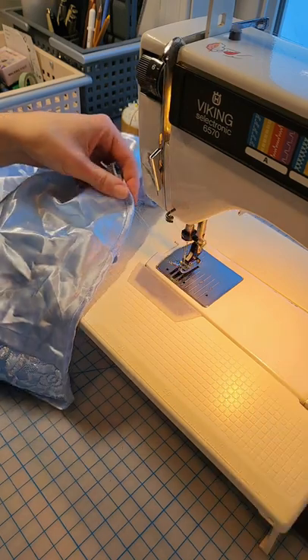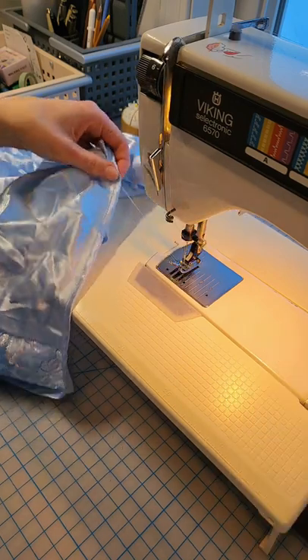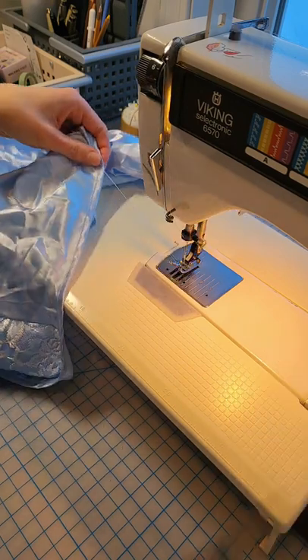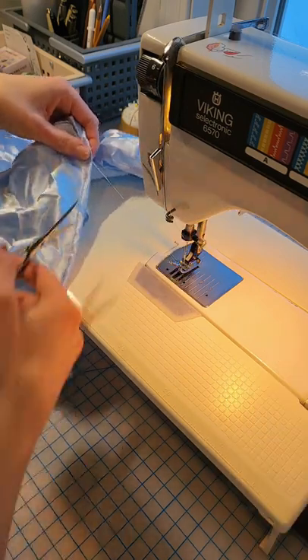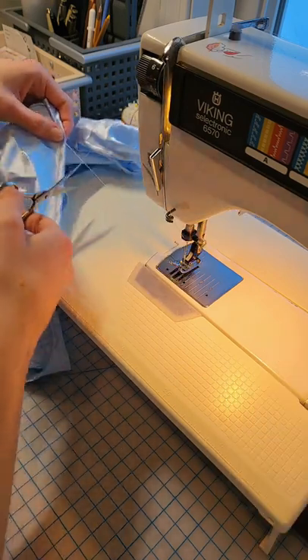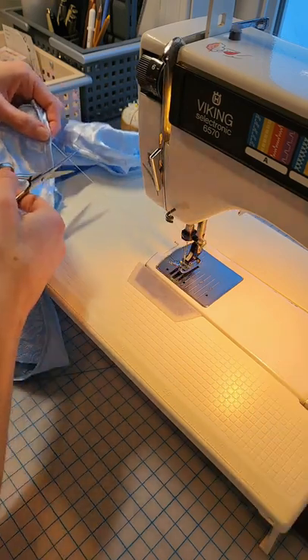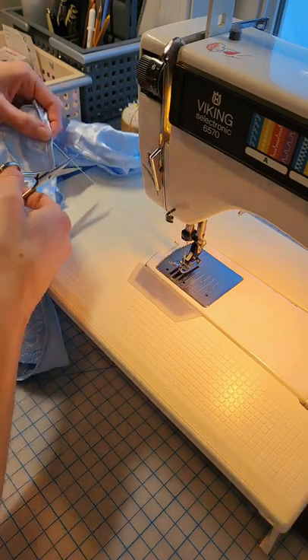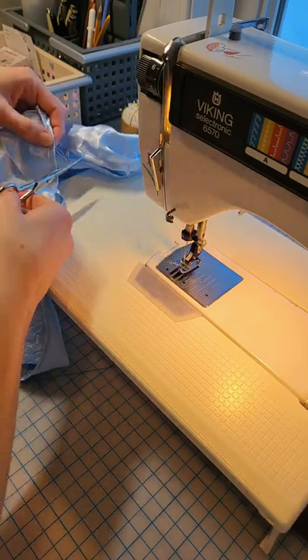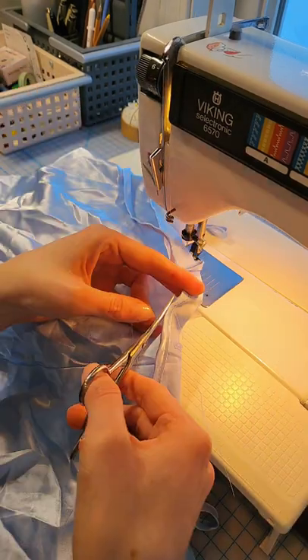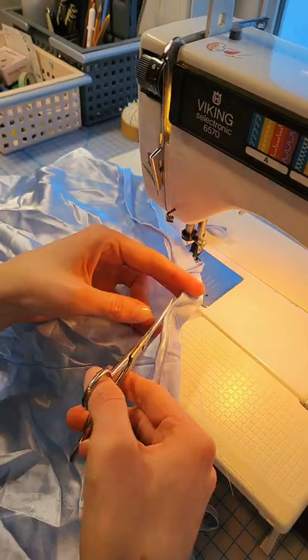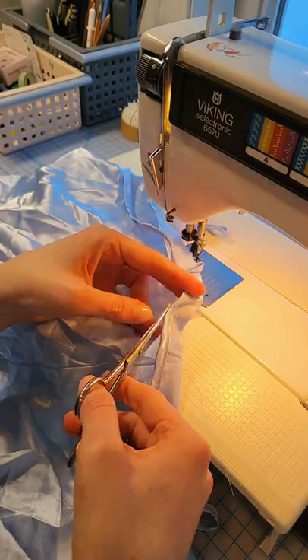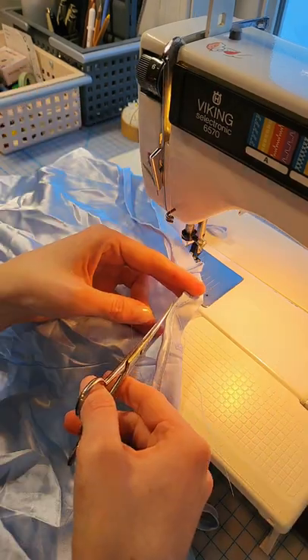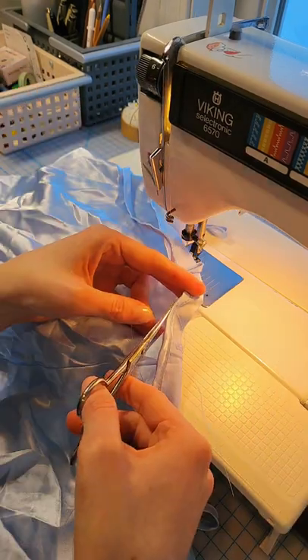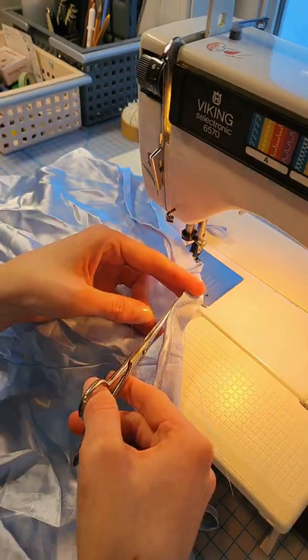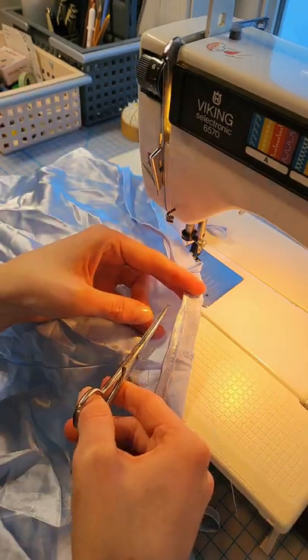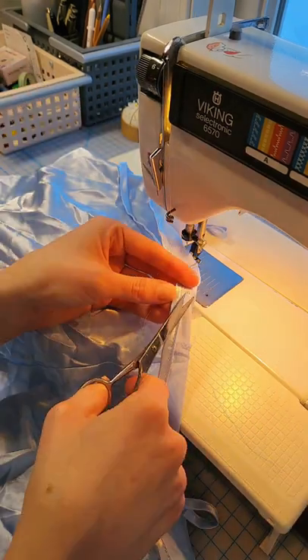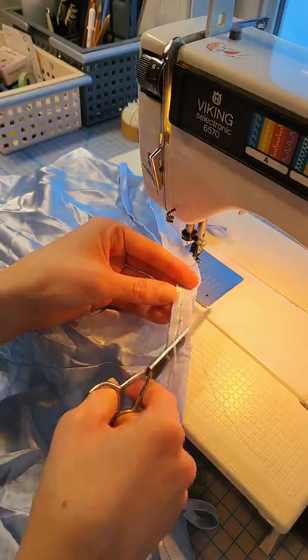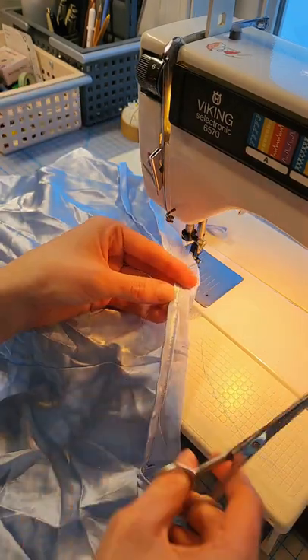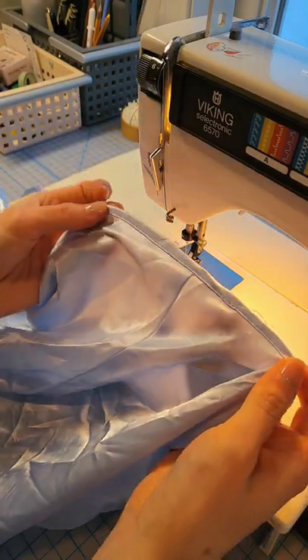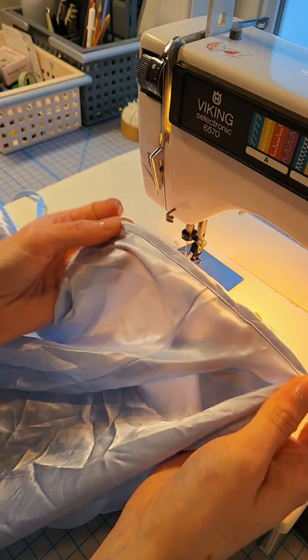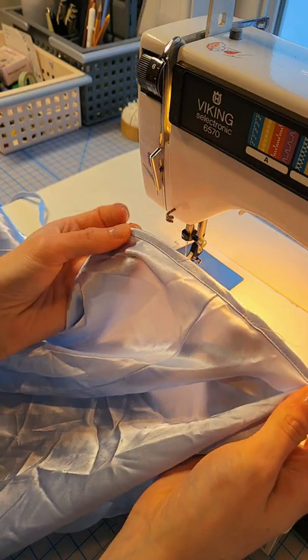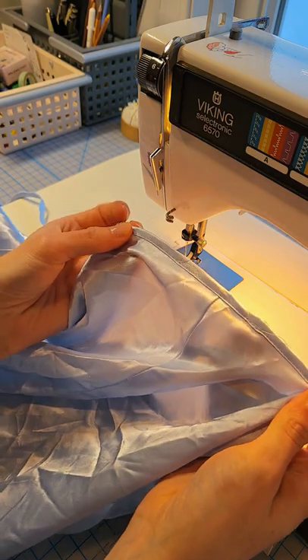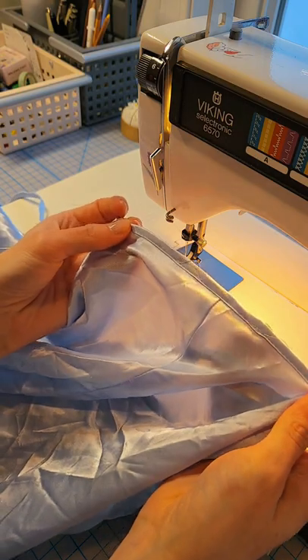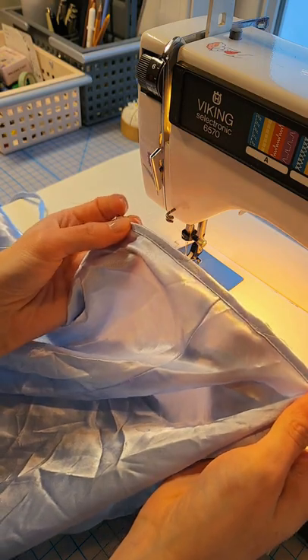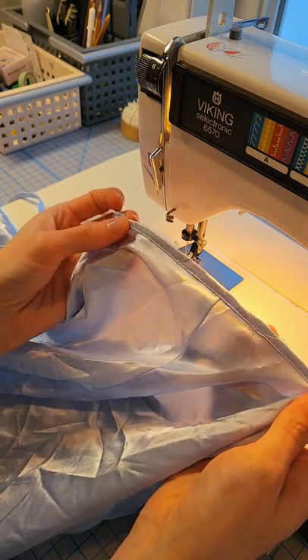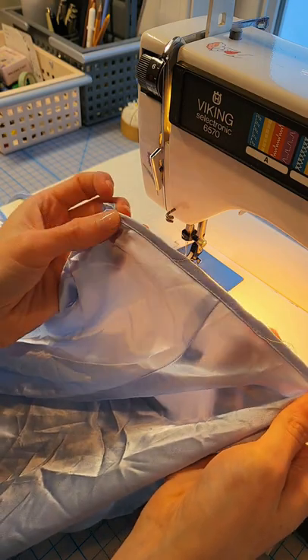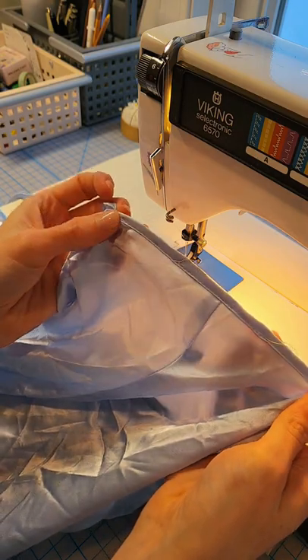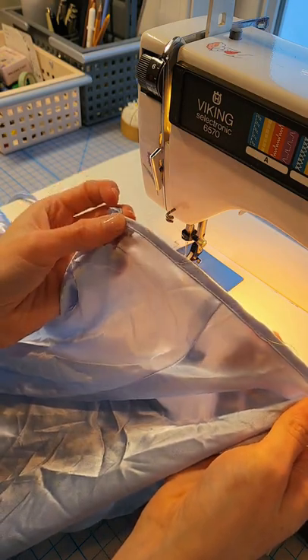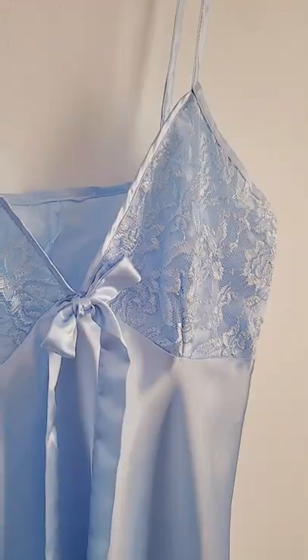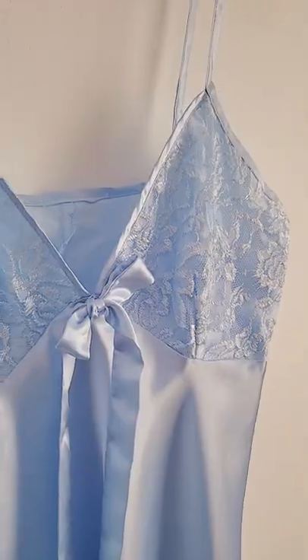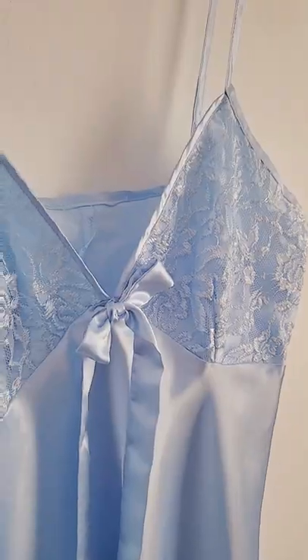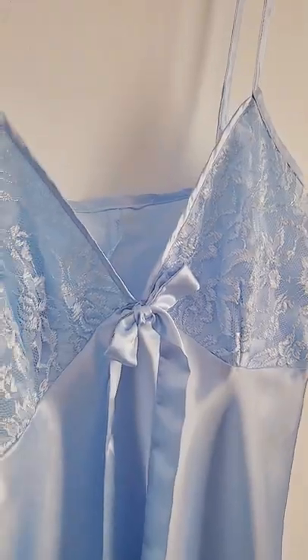Lastly, I'll trim off those loose threads, and this is ready to wear again. I'll be listing it in my shop very soon!